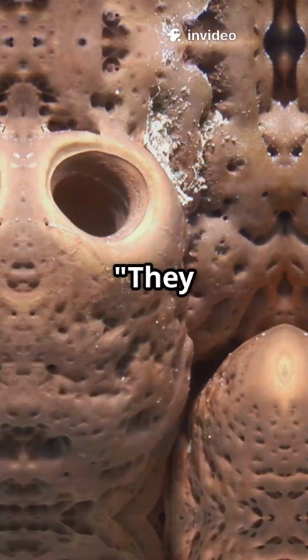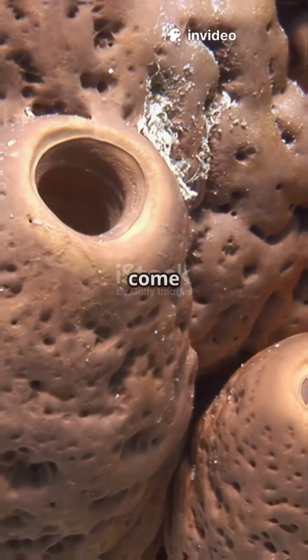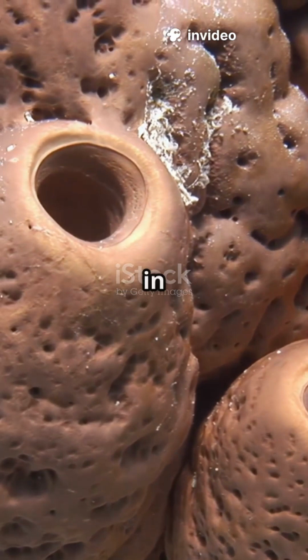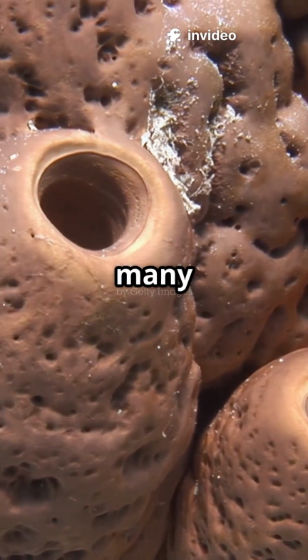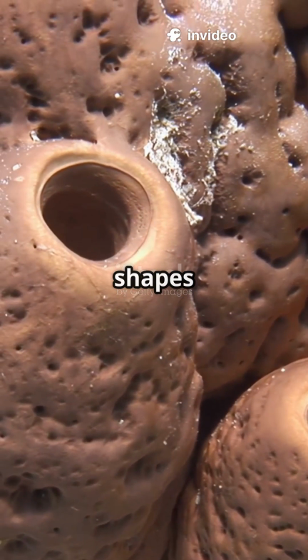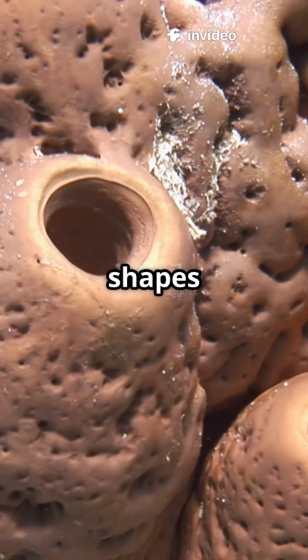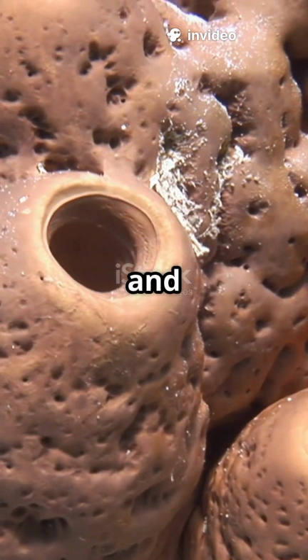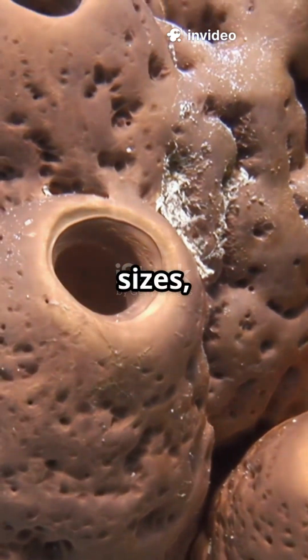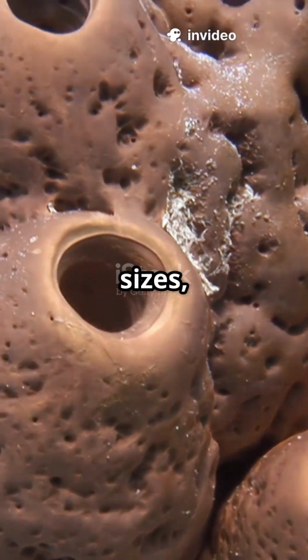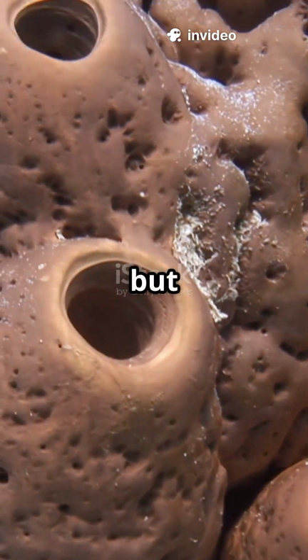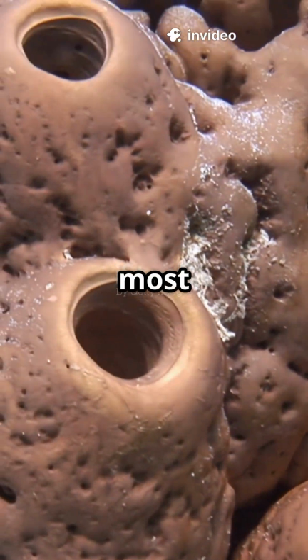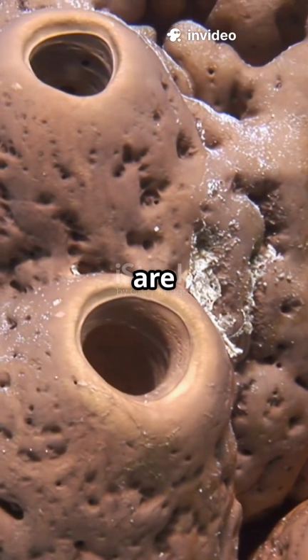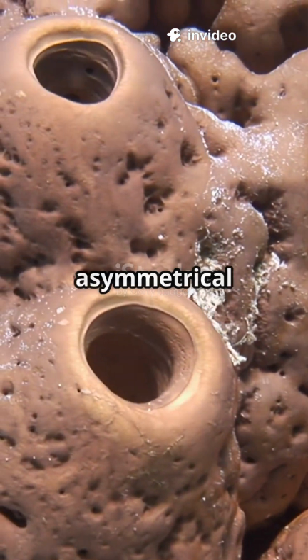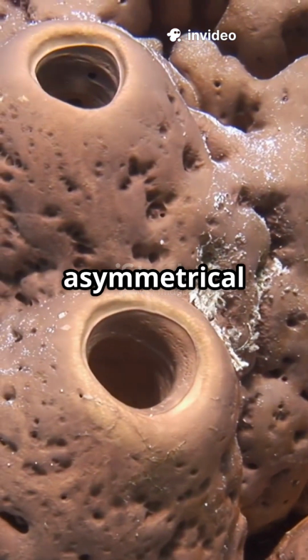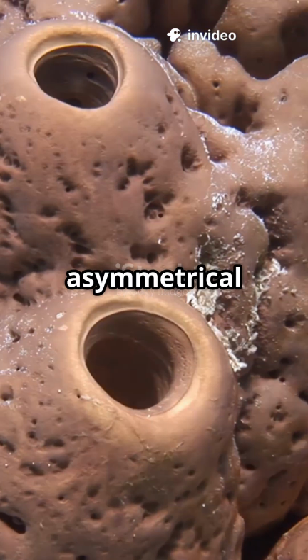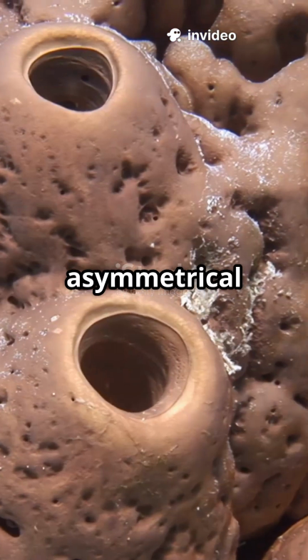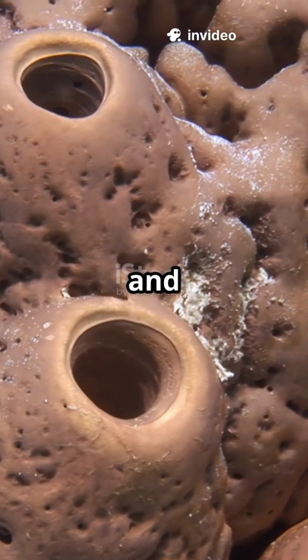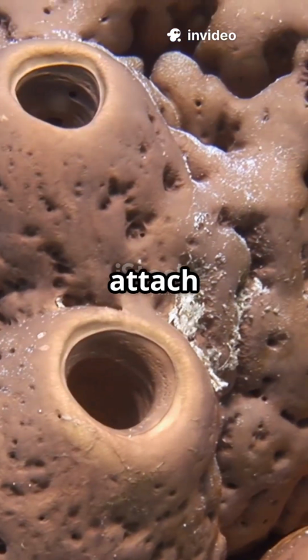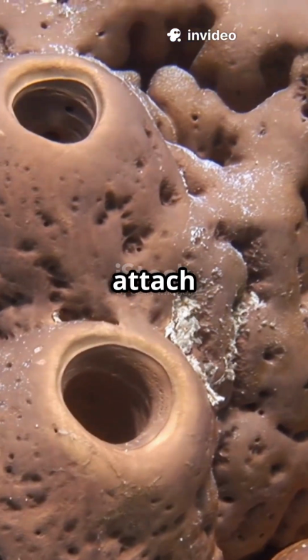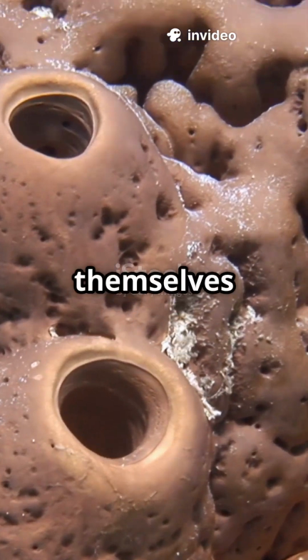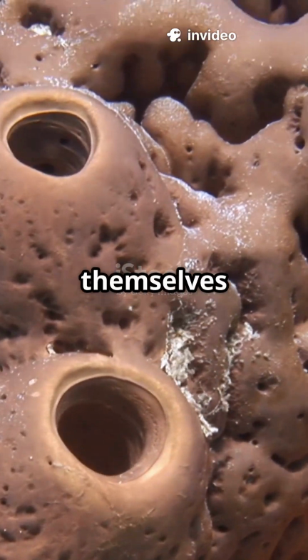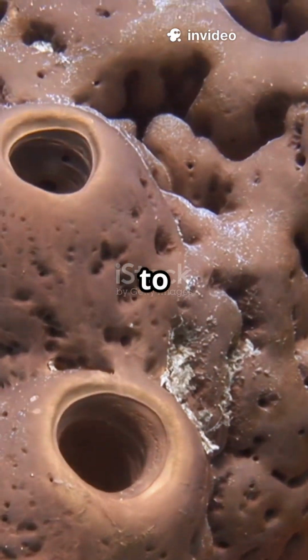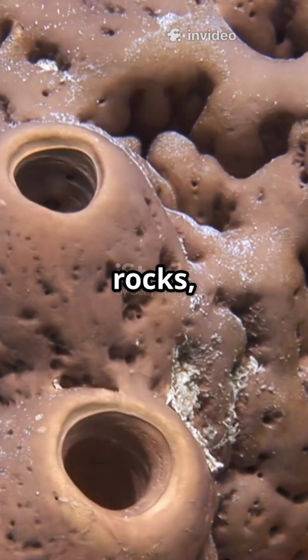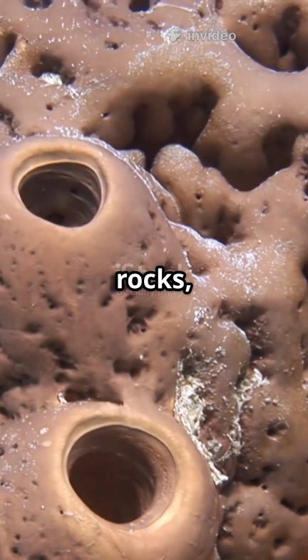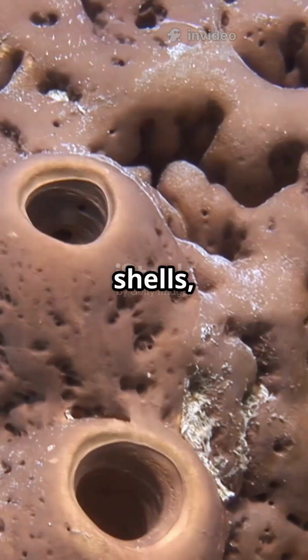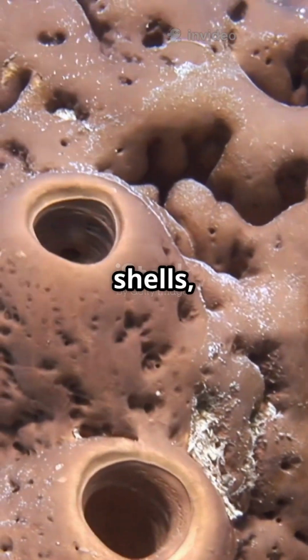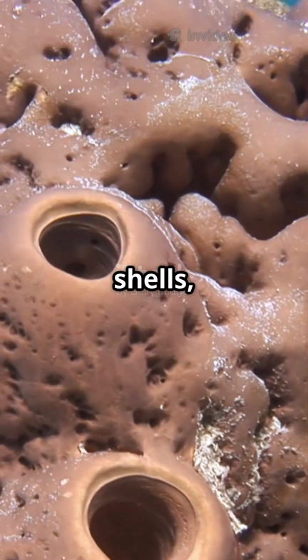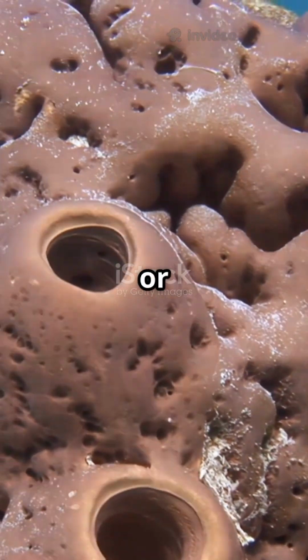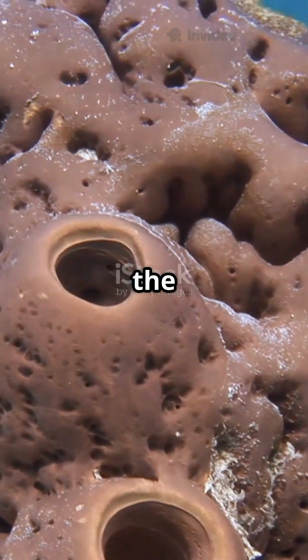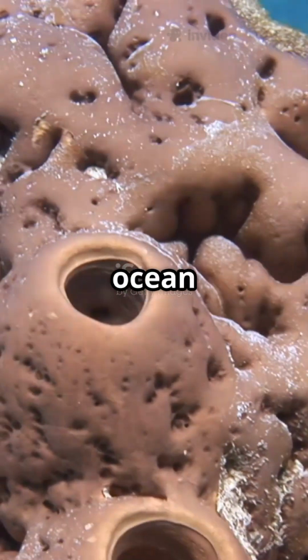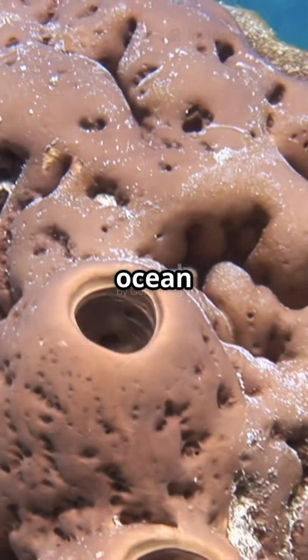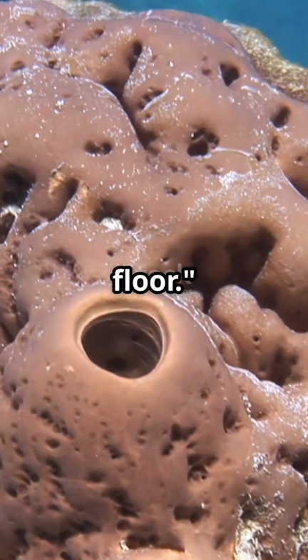They come in many shapes and sizes, but most are asymmetrical and attach themselves to rocks, shells, or the ocean floor.